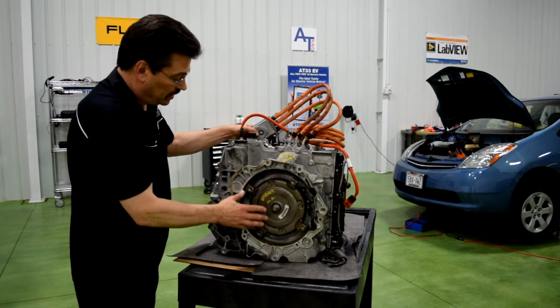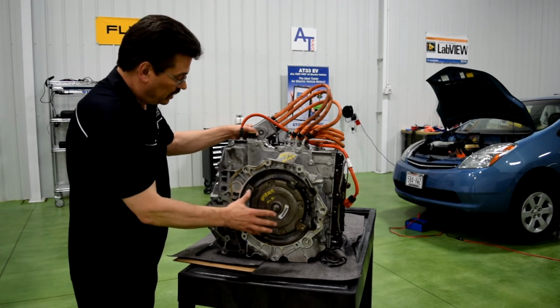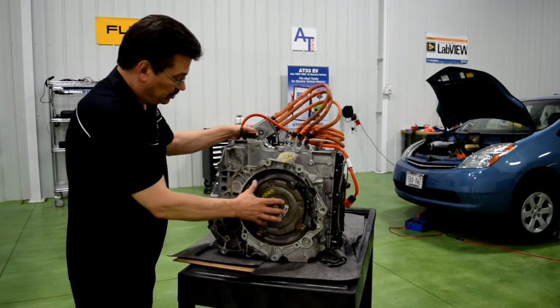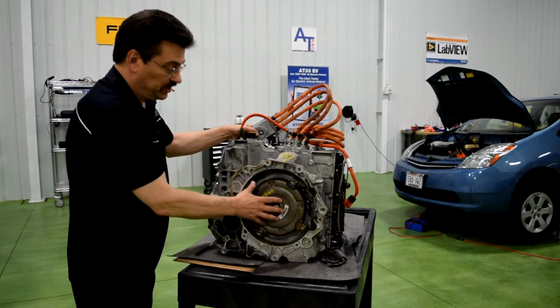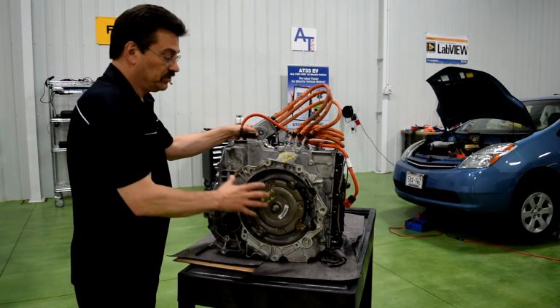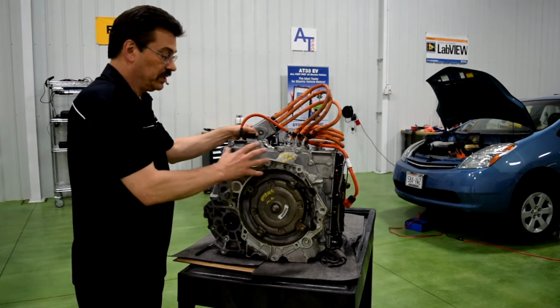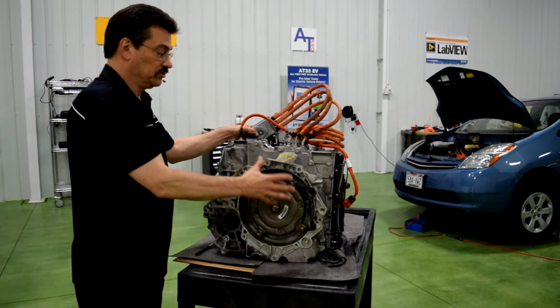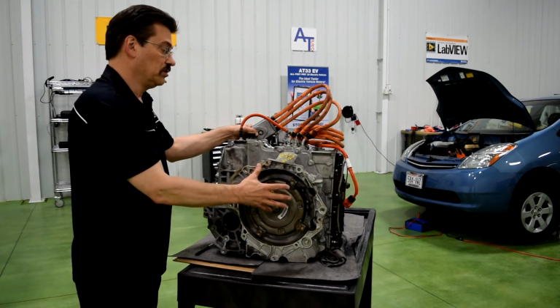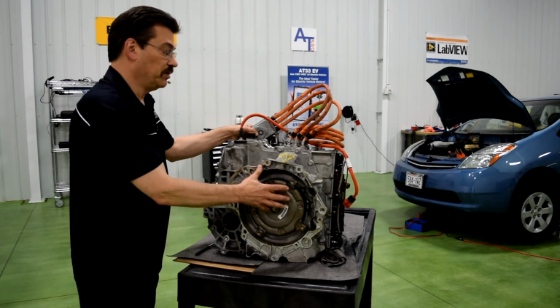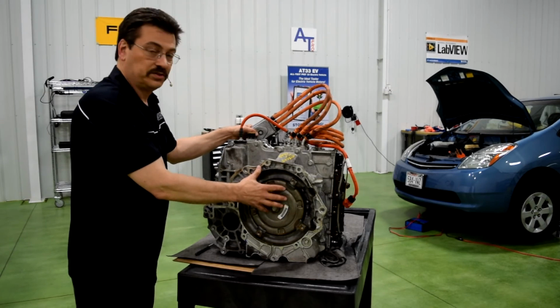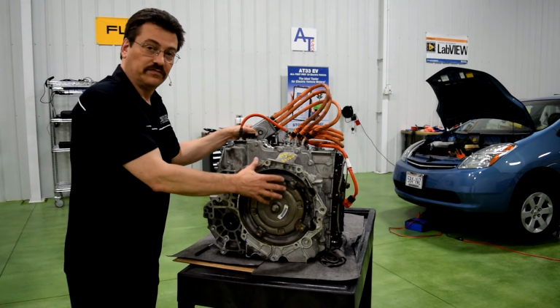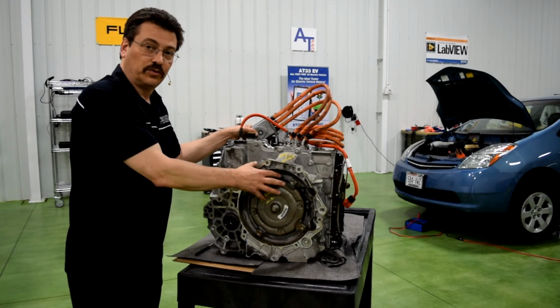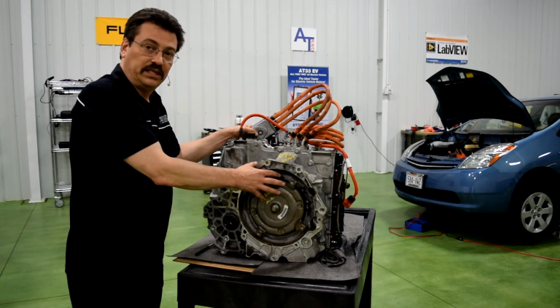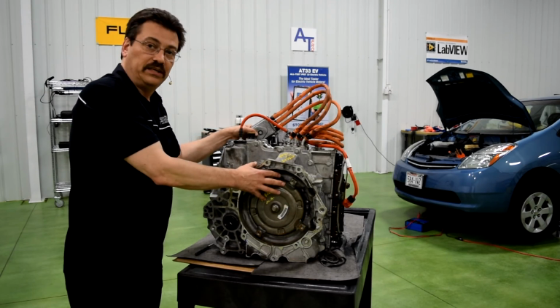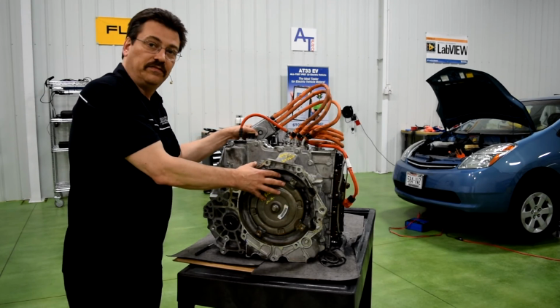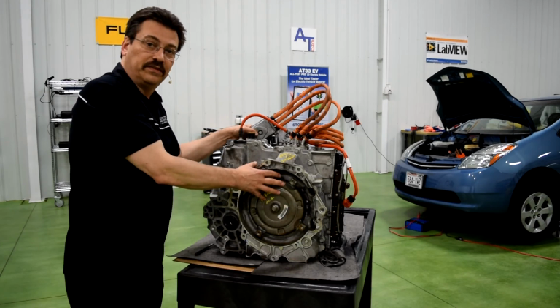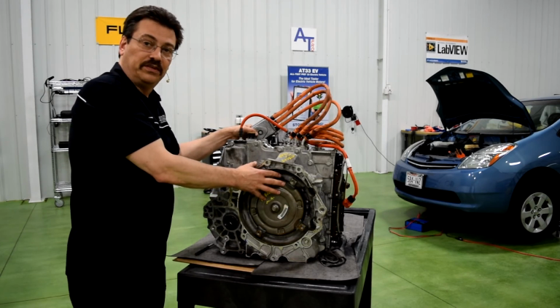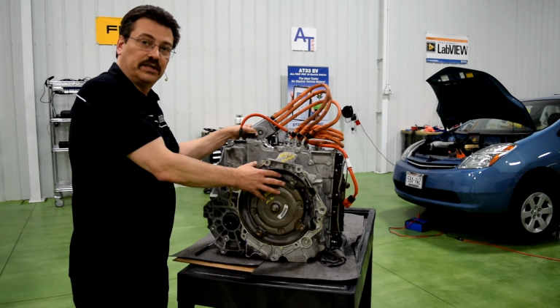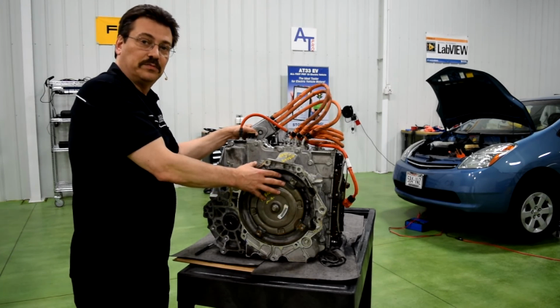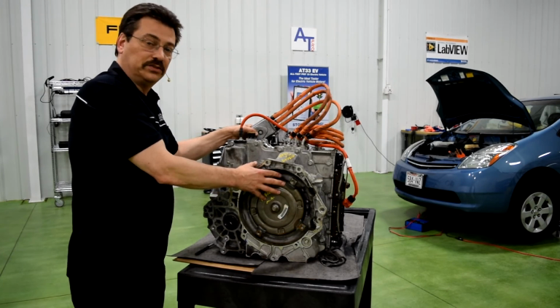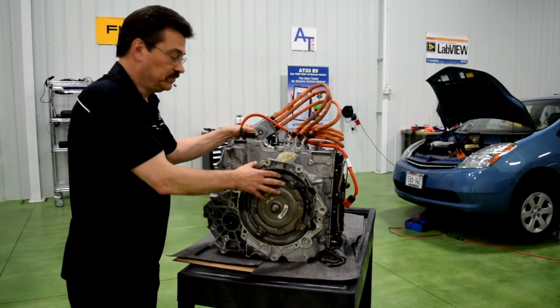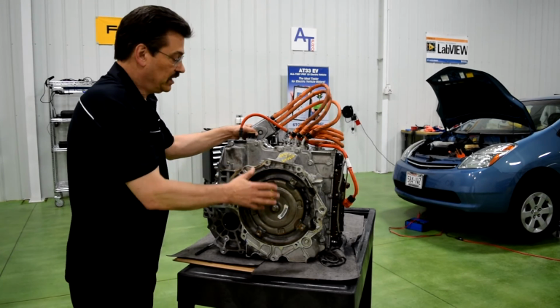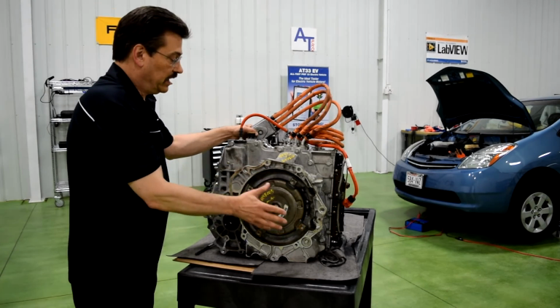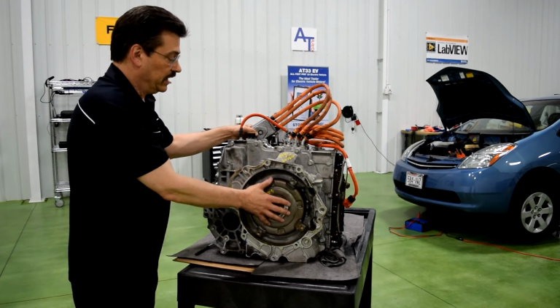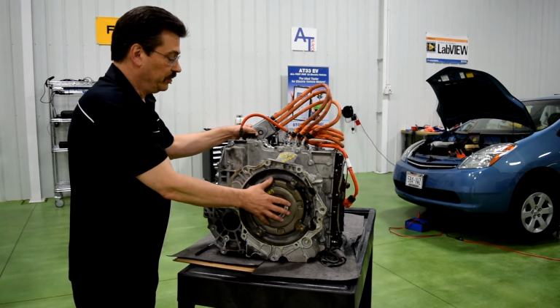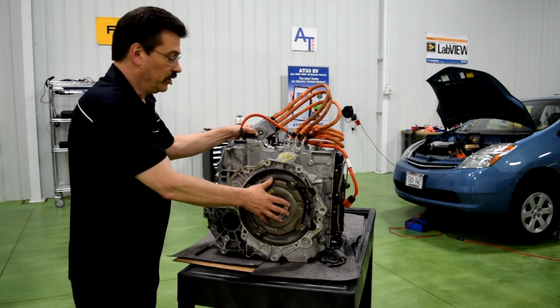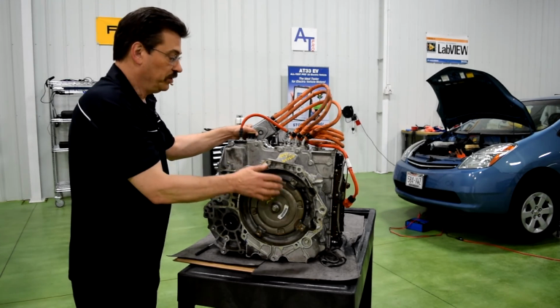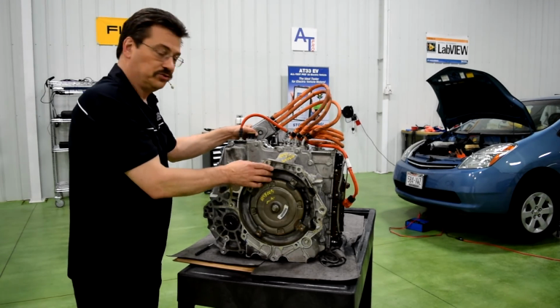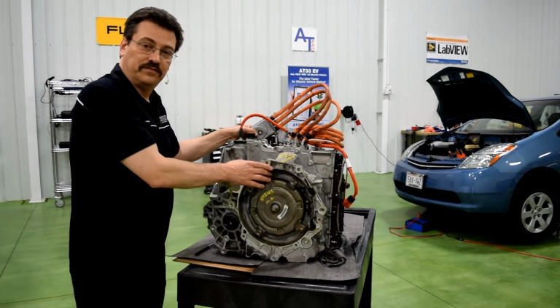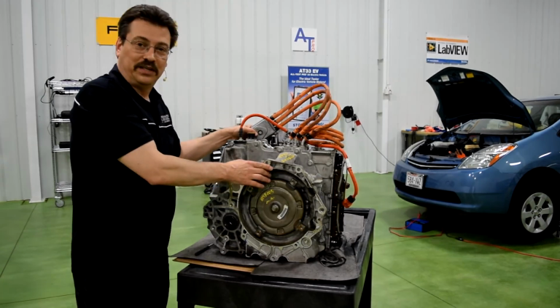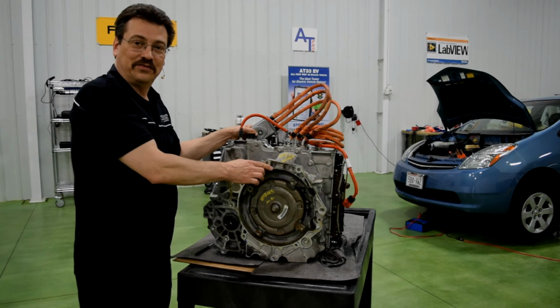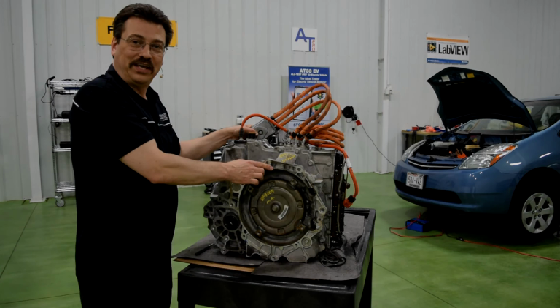So these are the external components of the 4ET50 transmission, and we hope you enjoyed the video. Thank you.